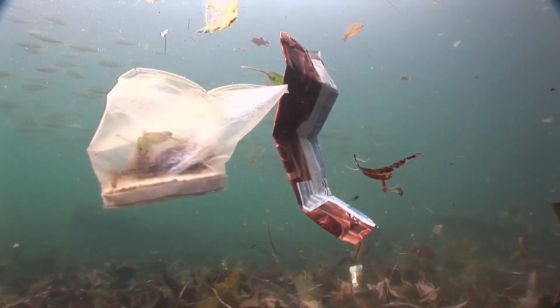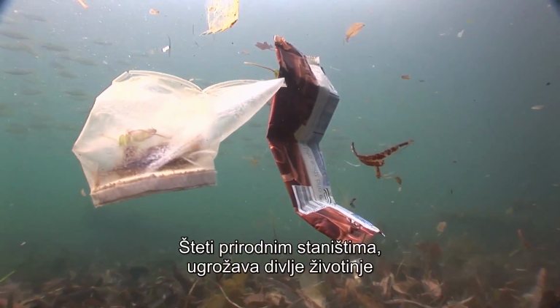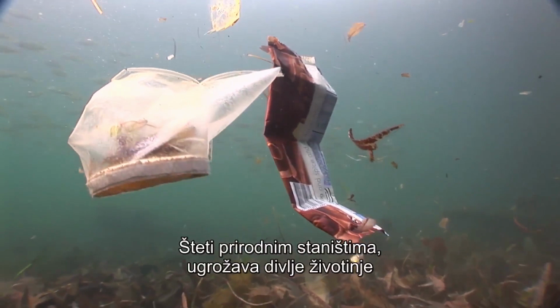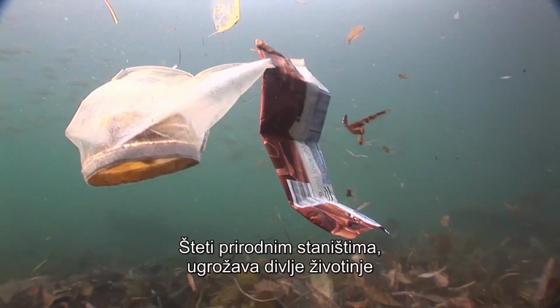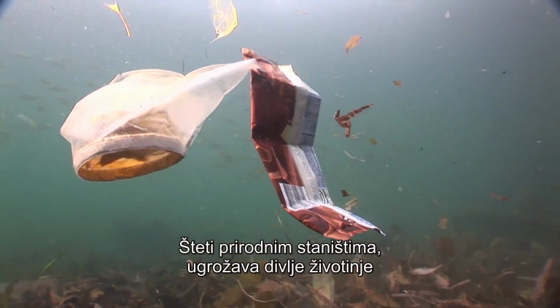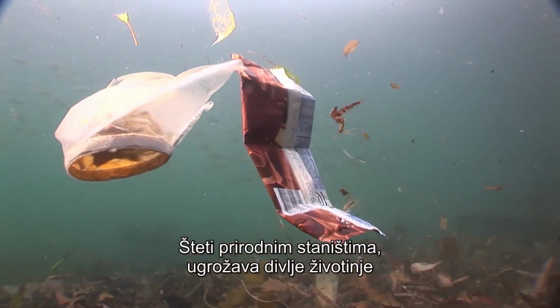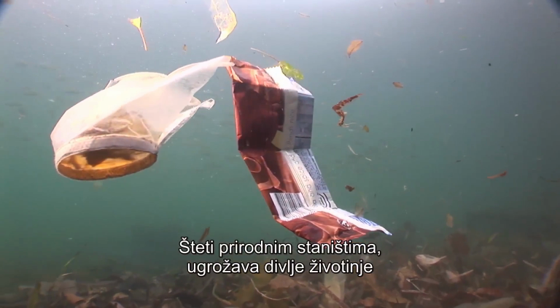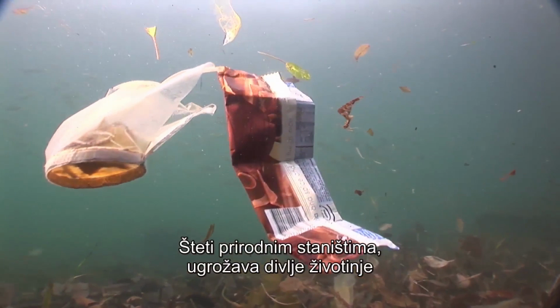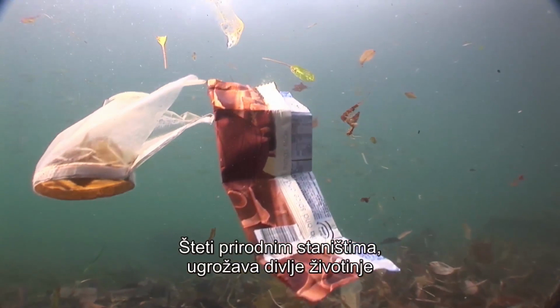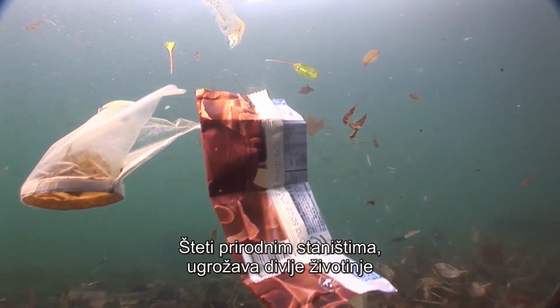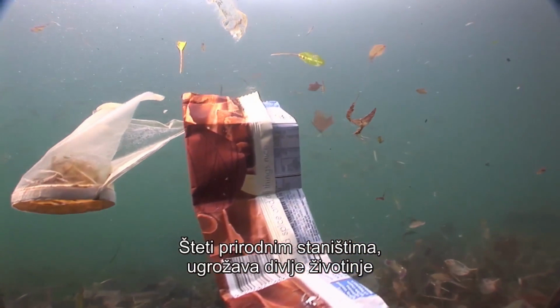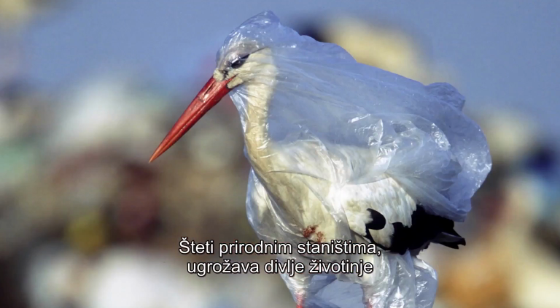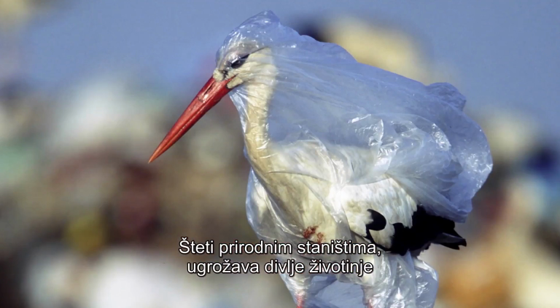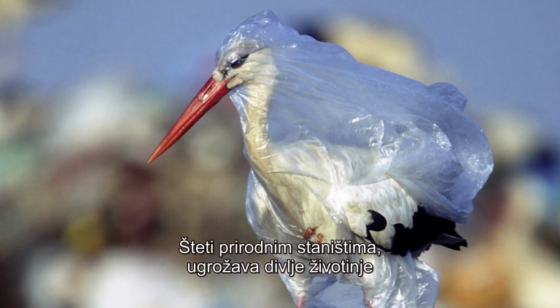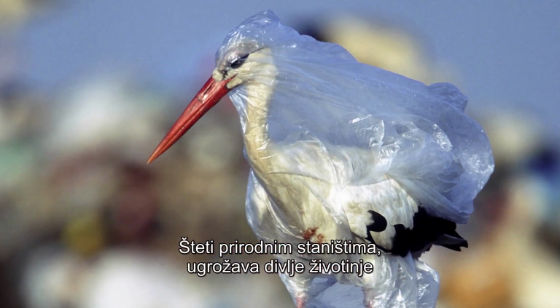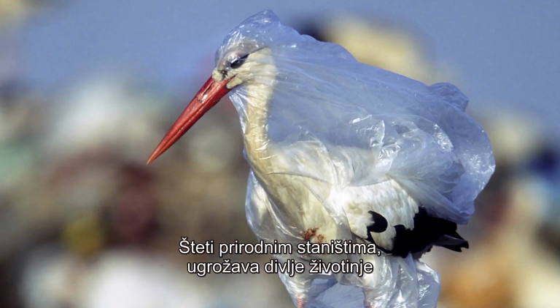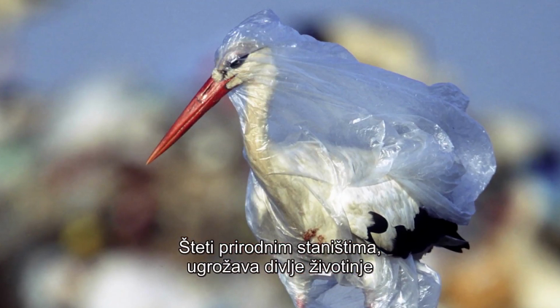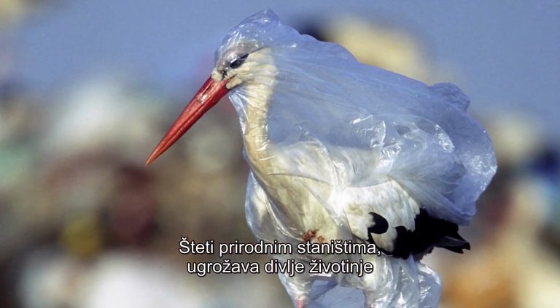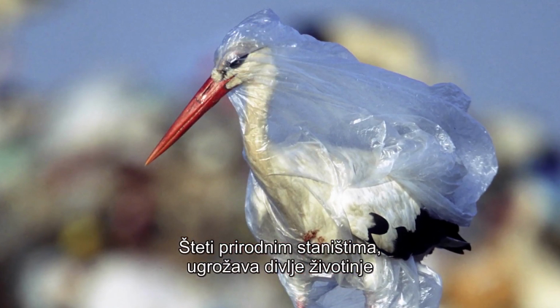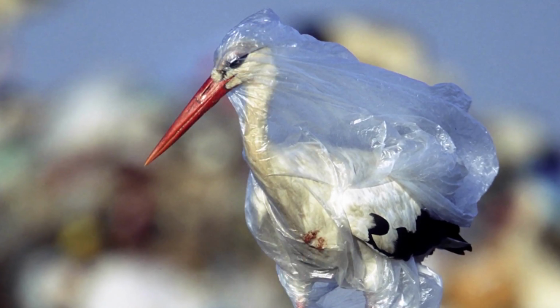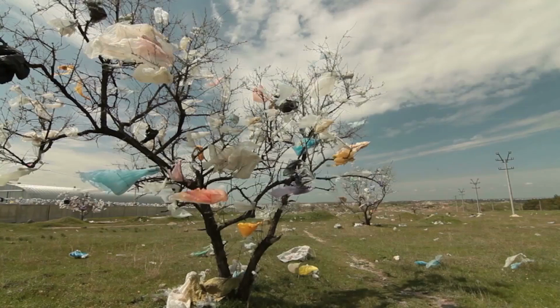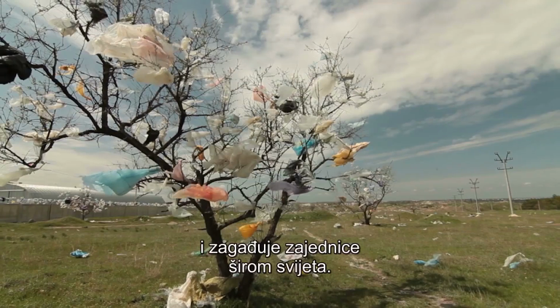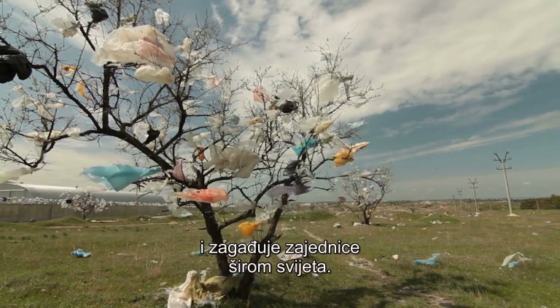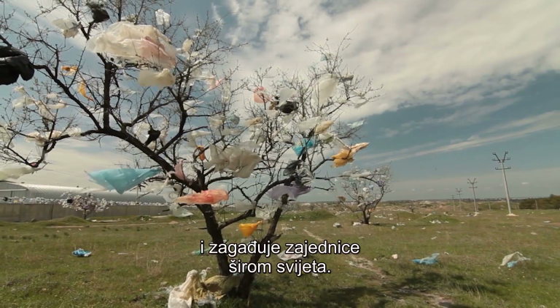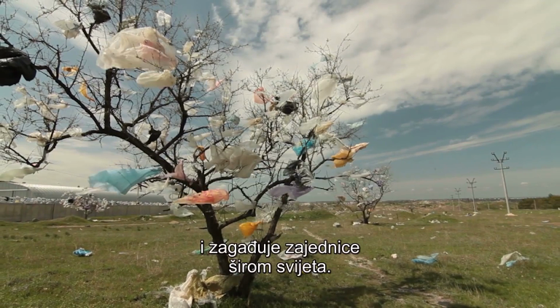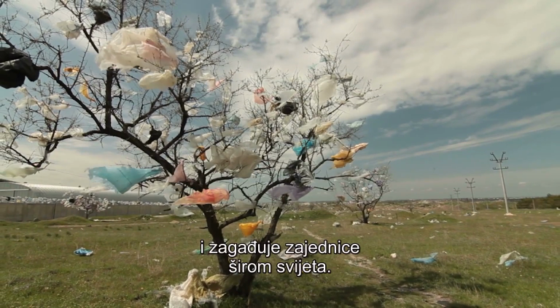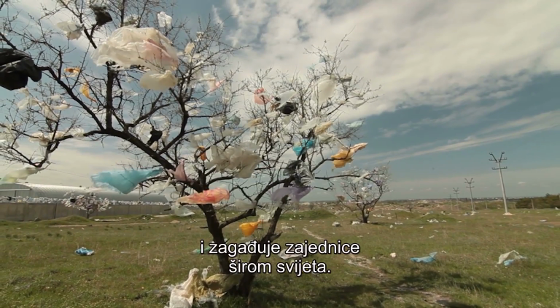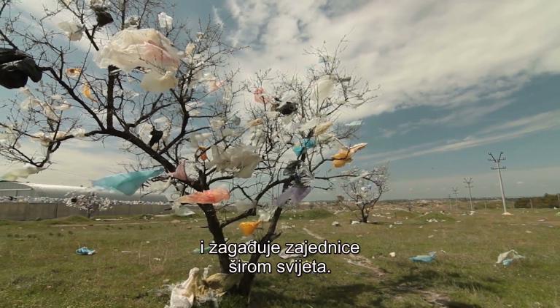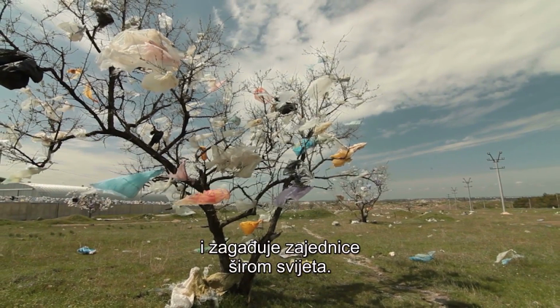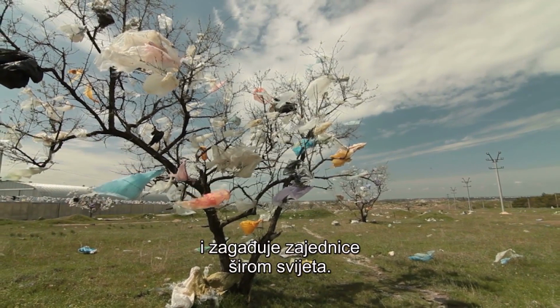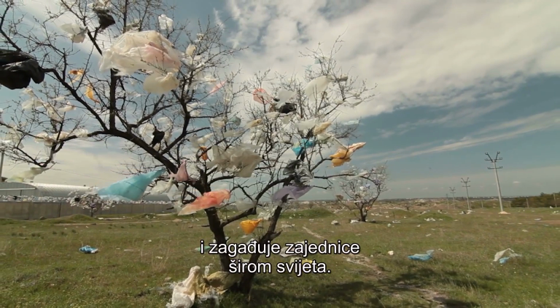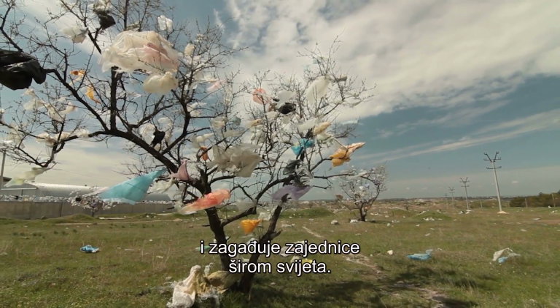They end up damaging natural habitats, endangering wildlife, and polluting communities around the world.